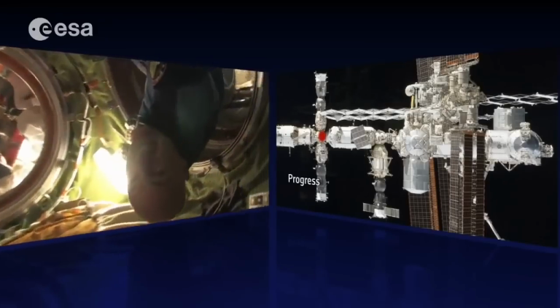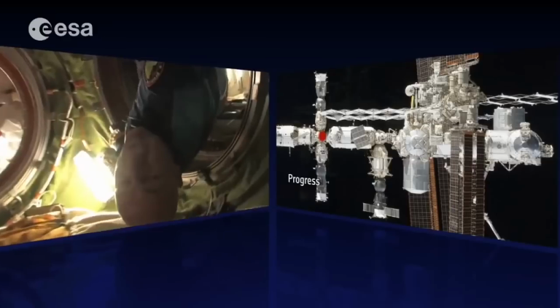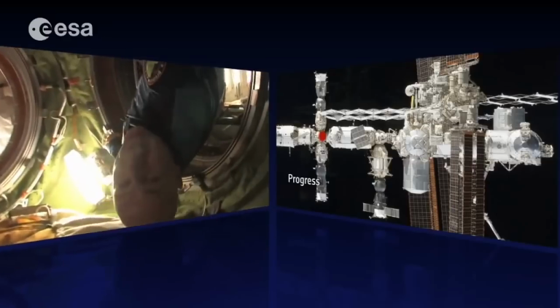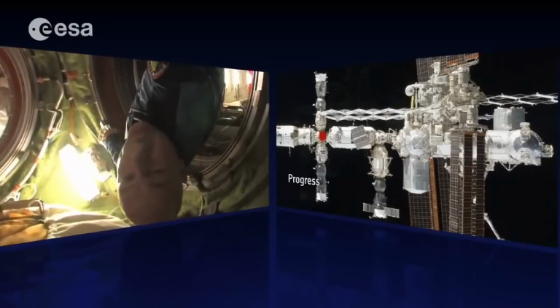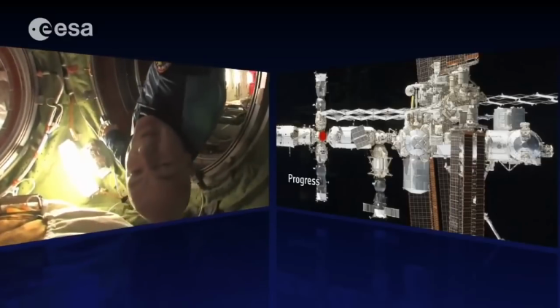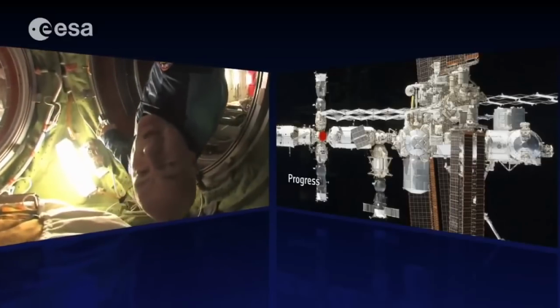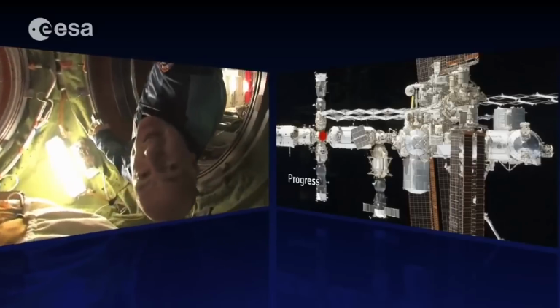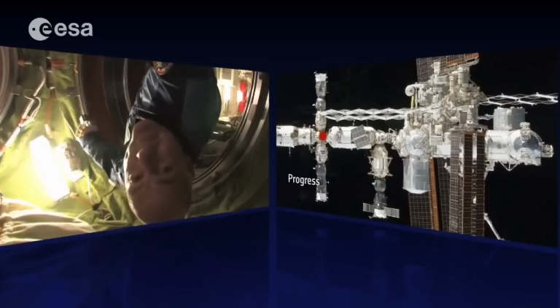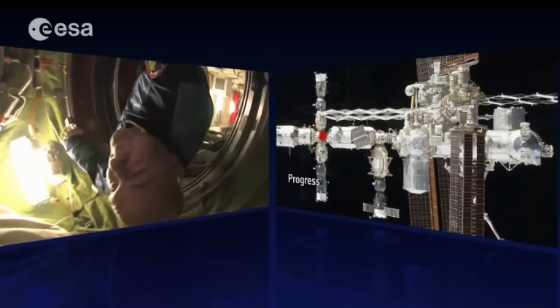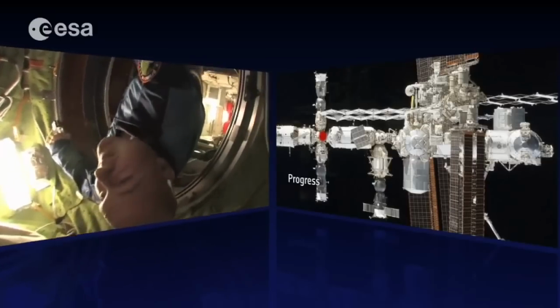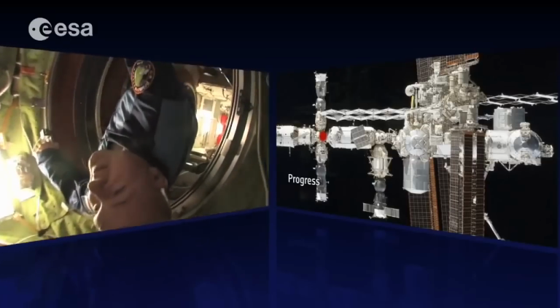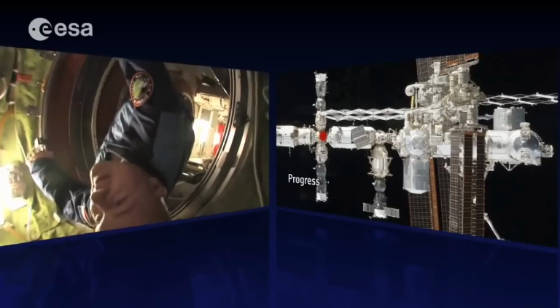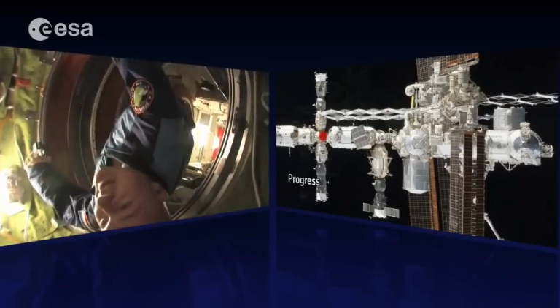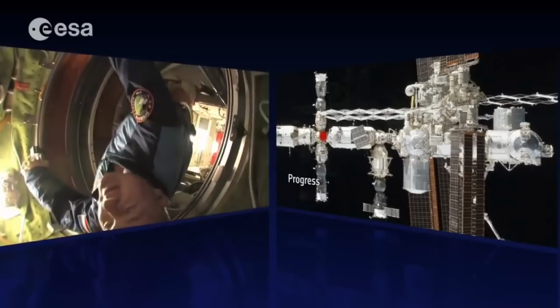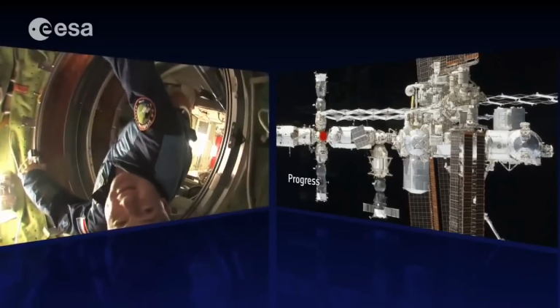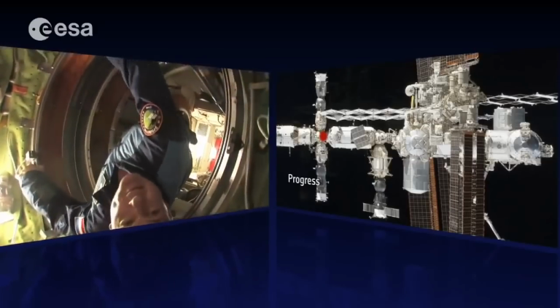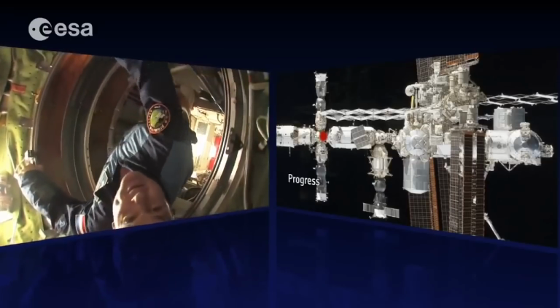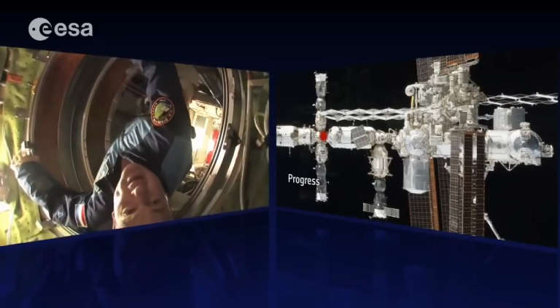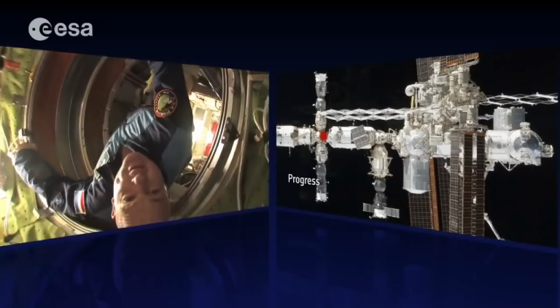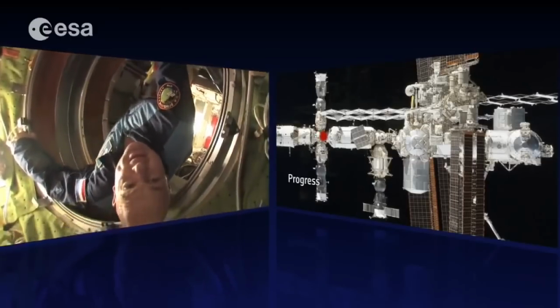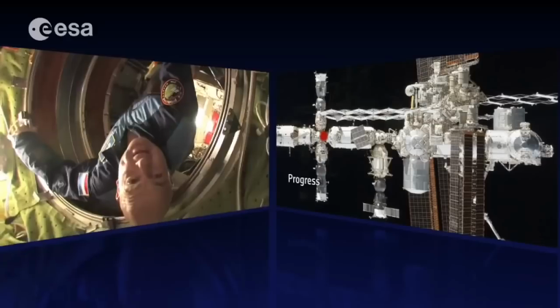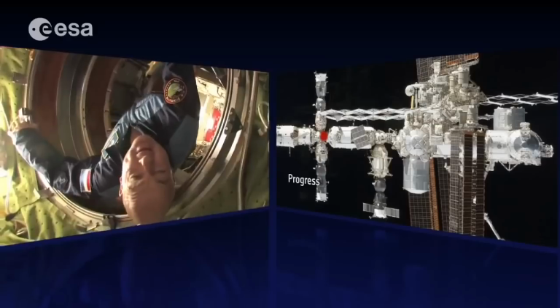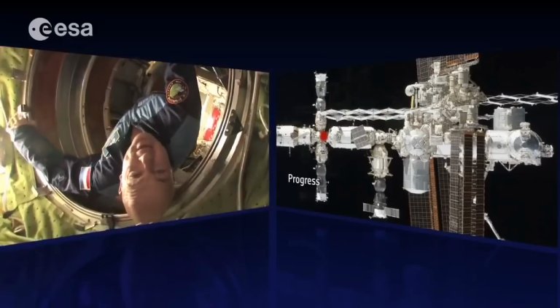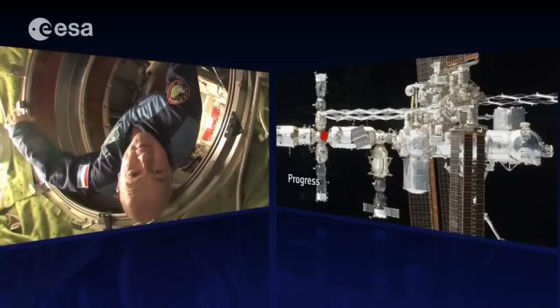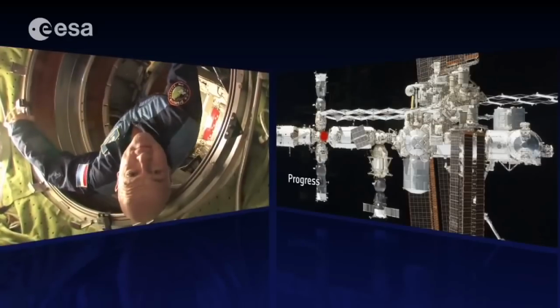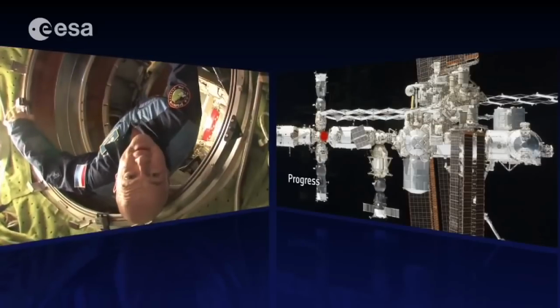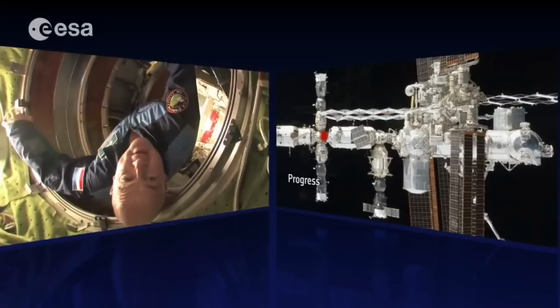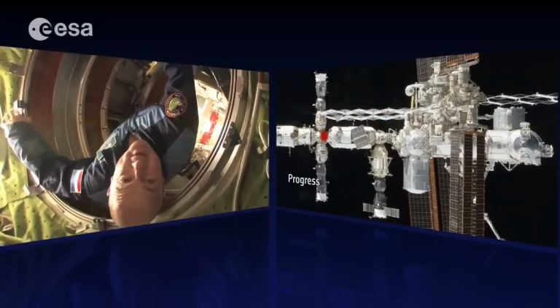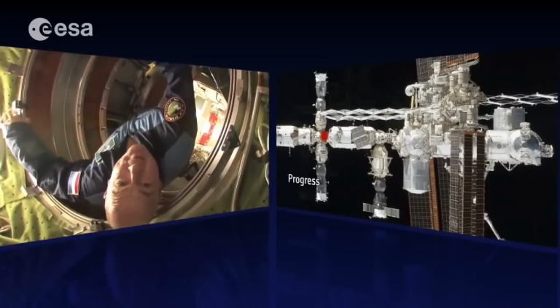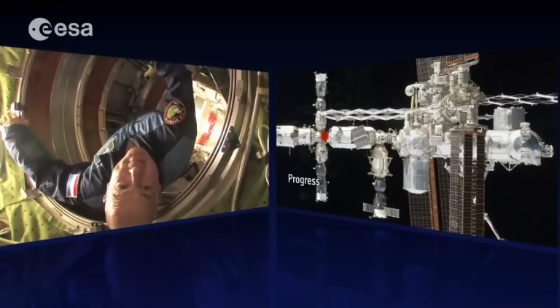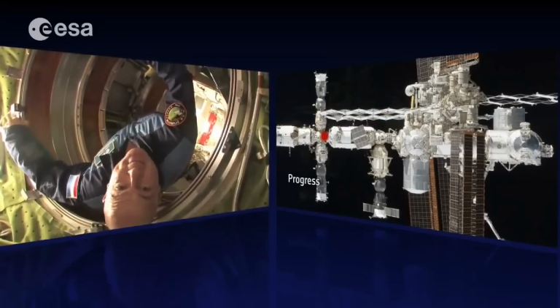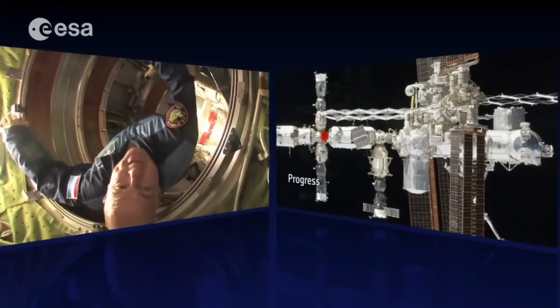Now we float back through the FGB — depending on your orientation, I'm now flying backwards over the ceiling.